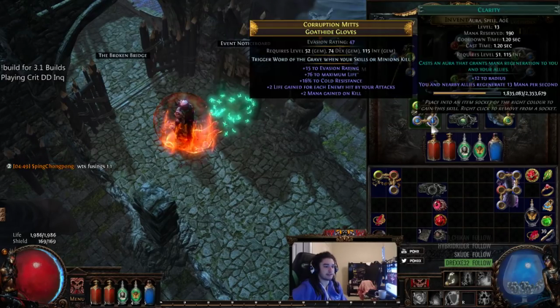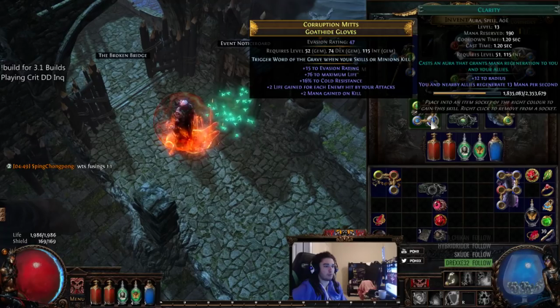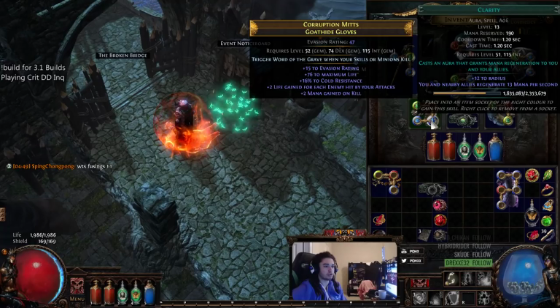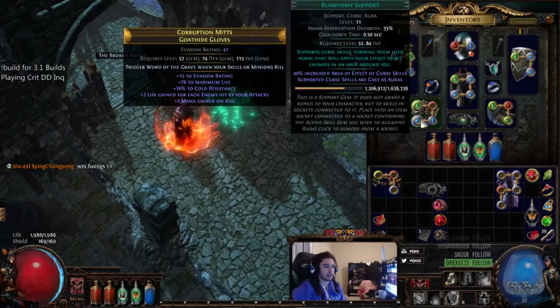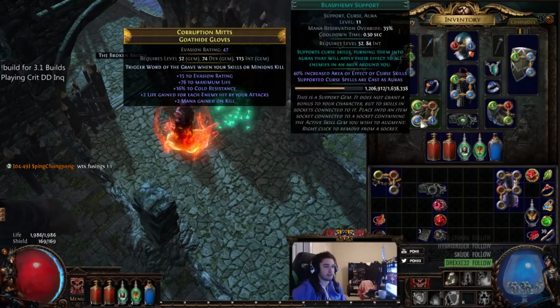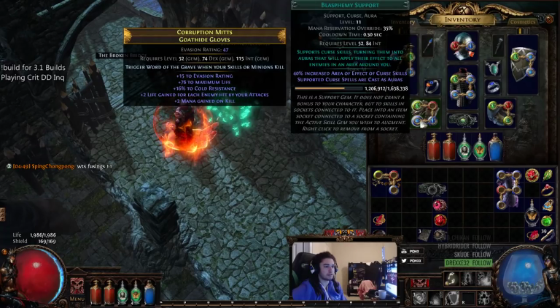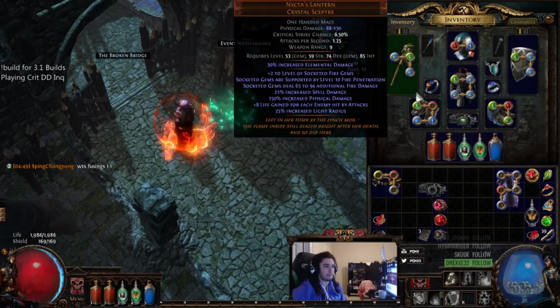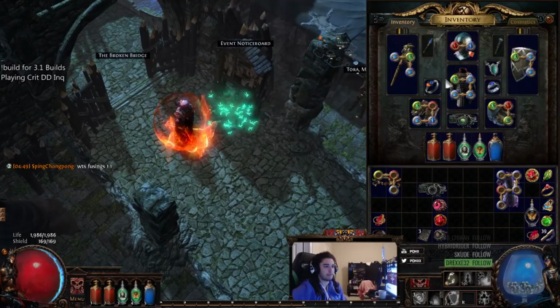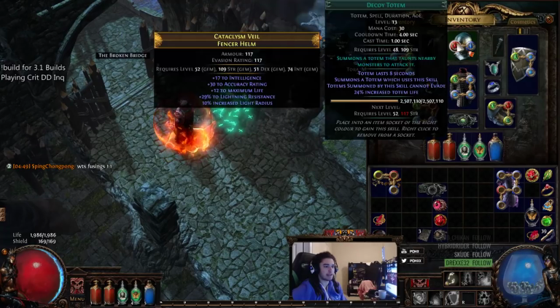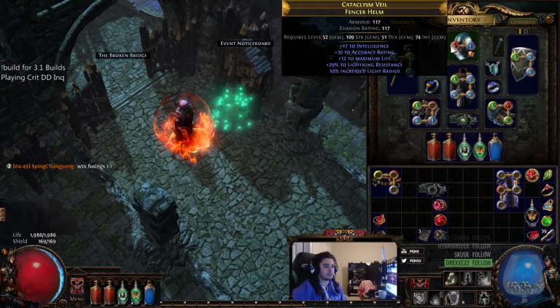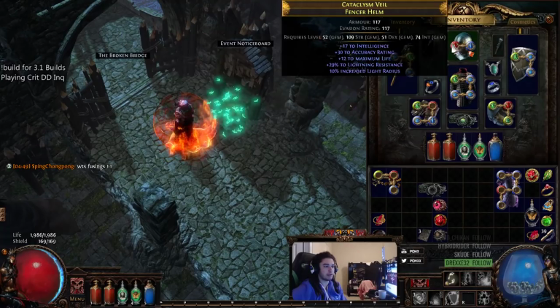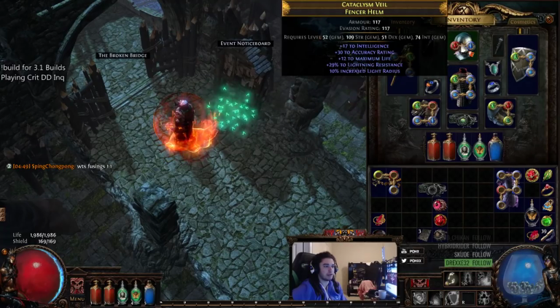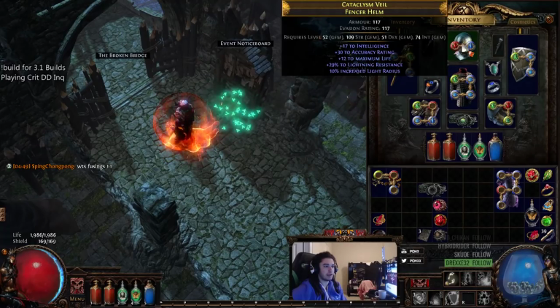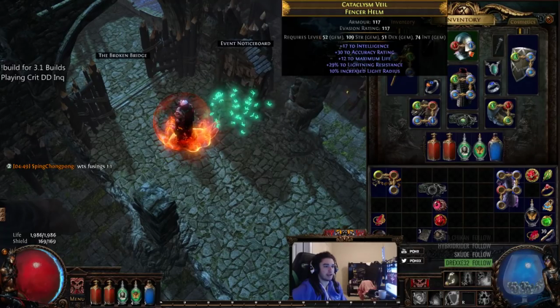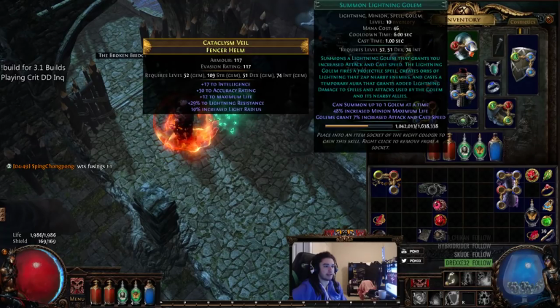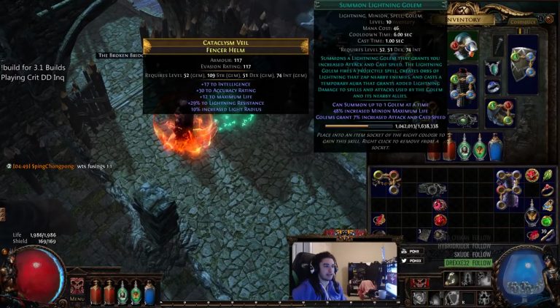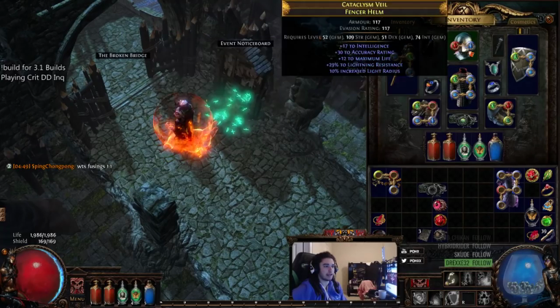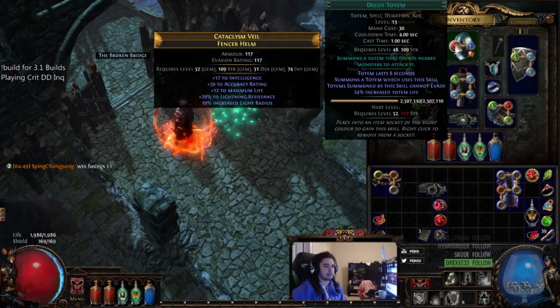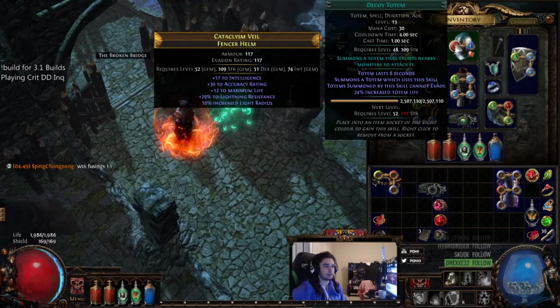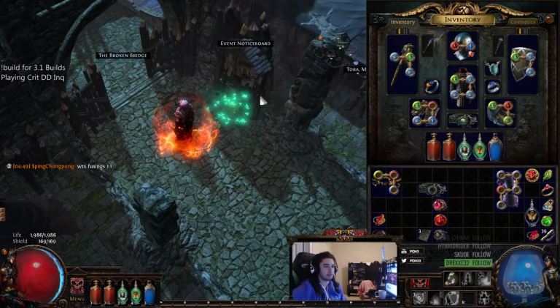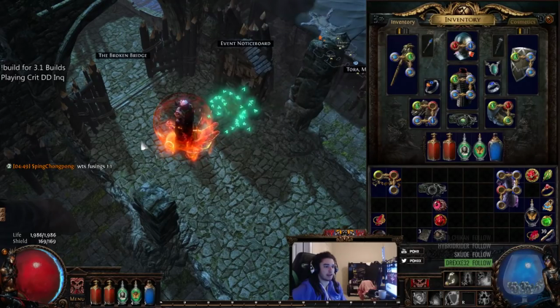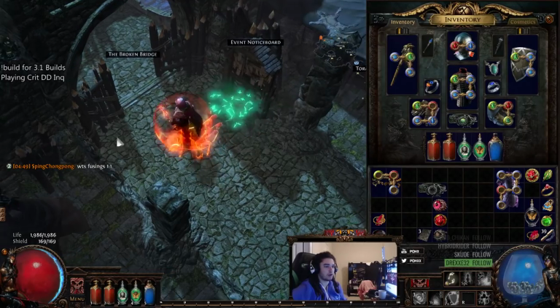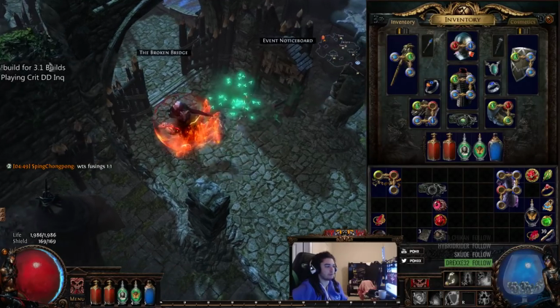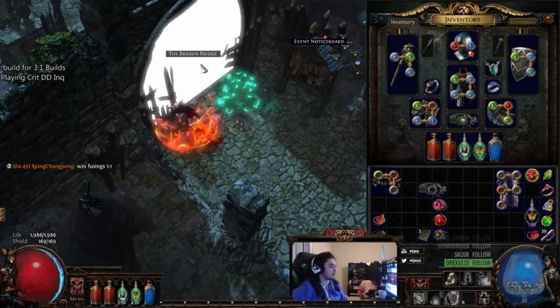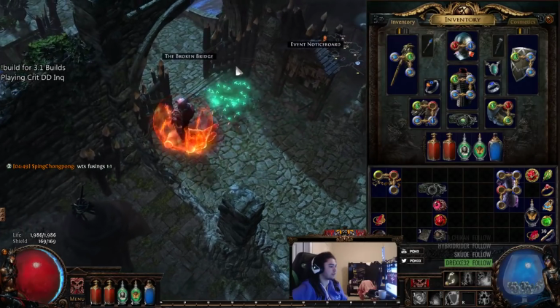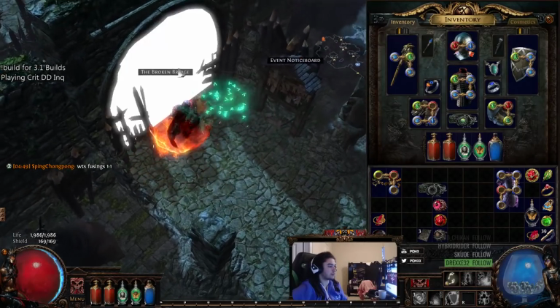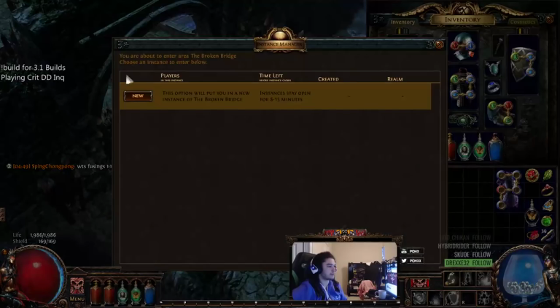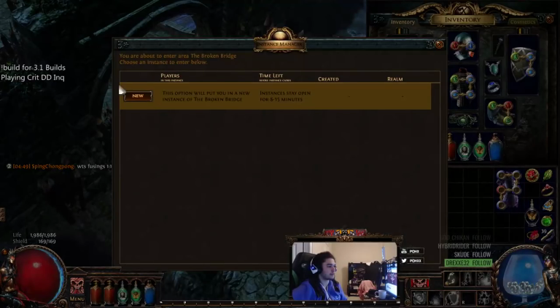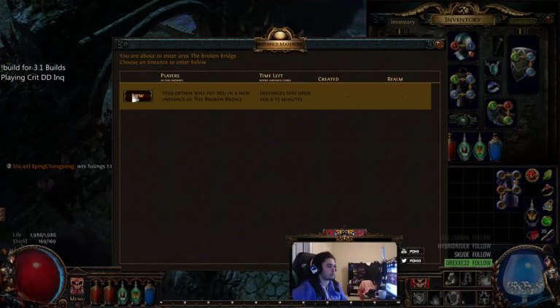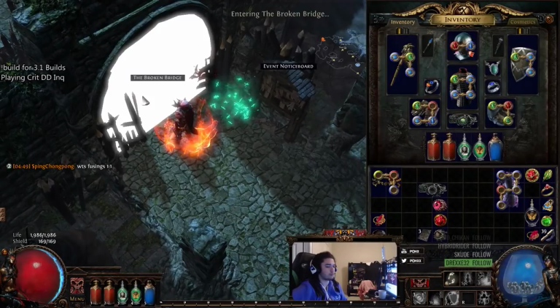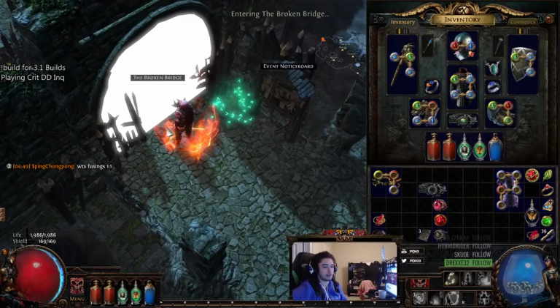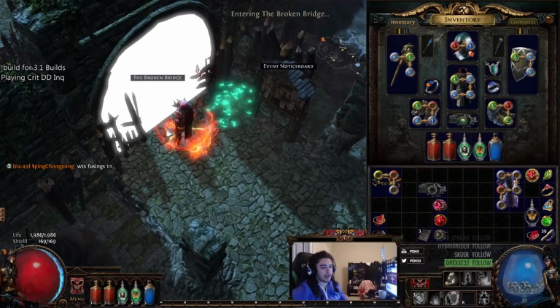Temporal Chains, Blasphemy, and then Lightning Golem, Decoy Totem. Nothing there really matters.